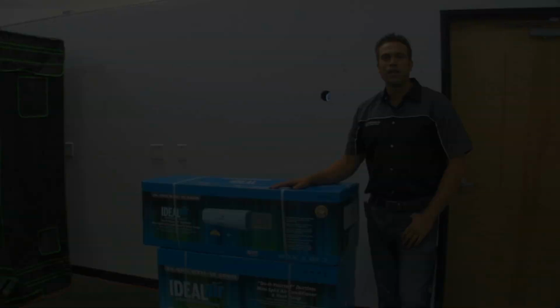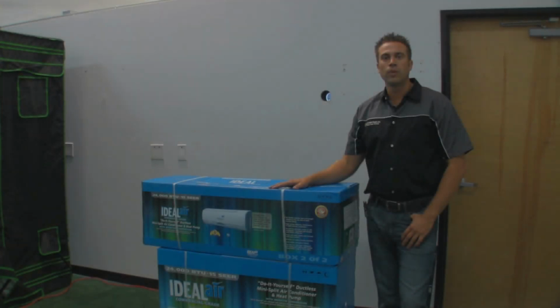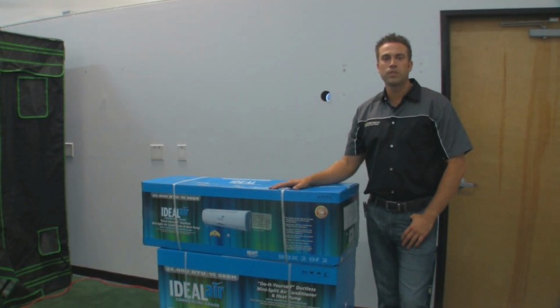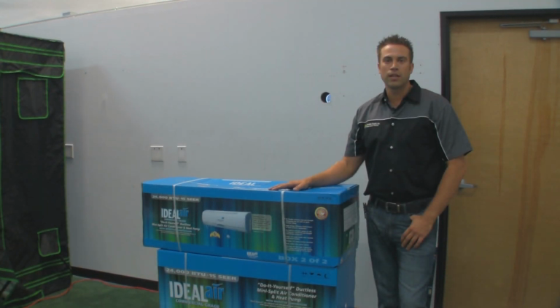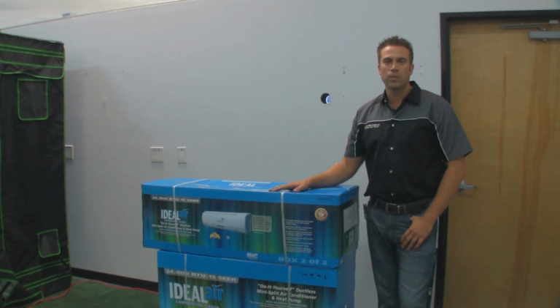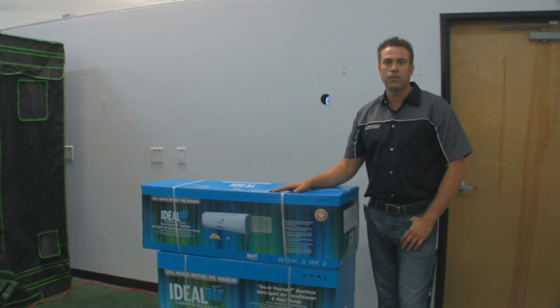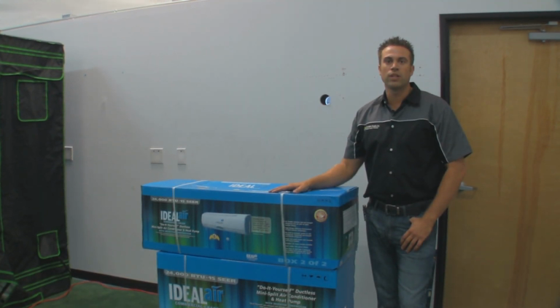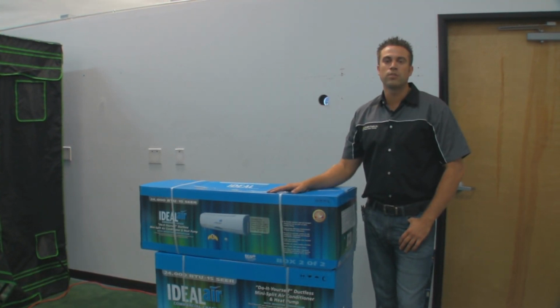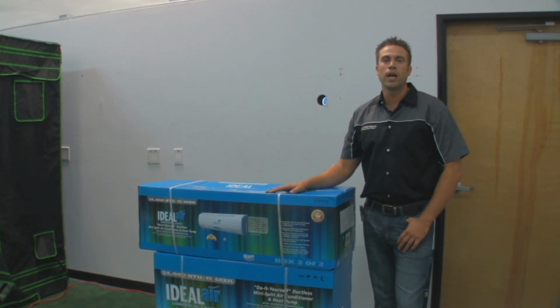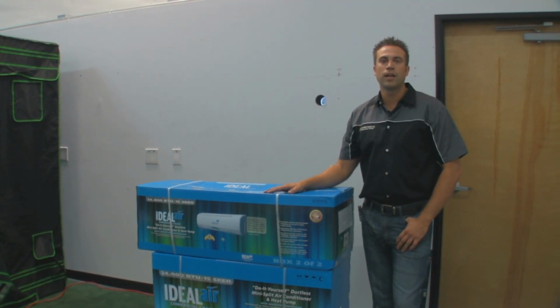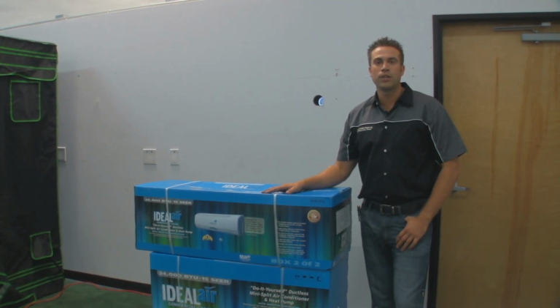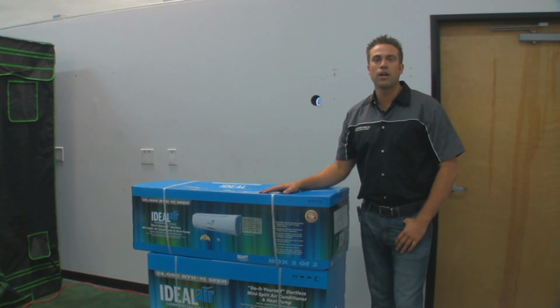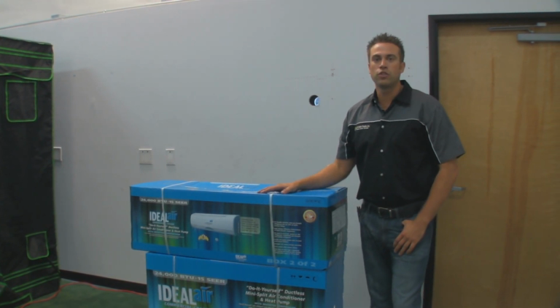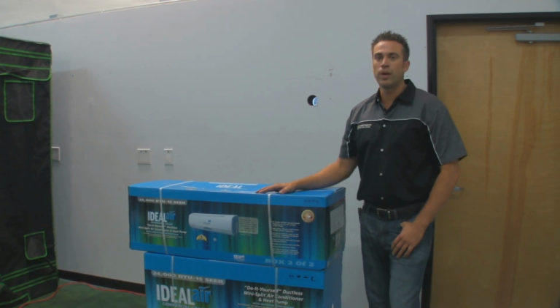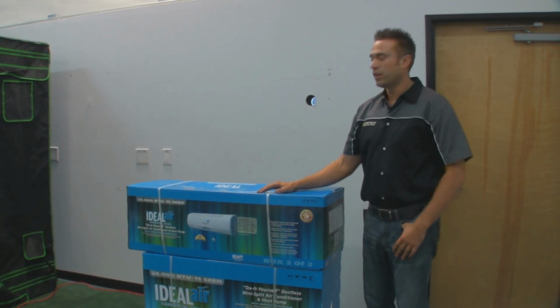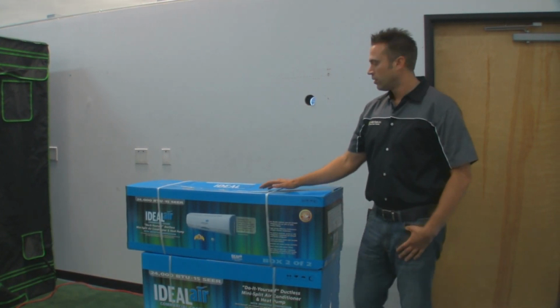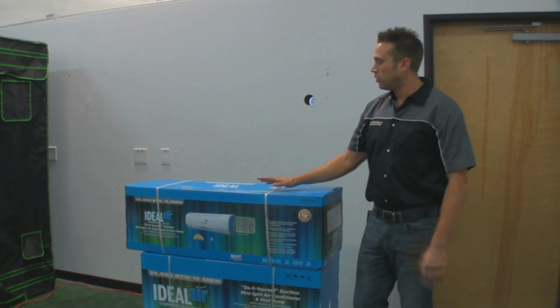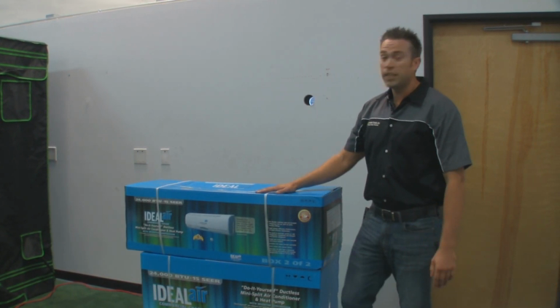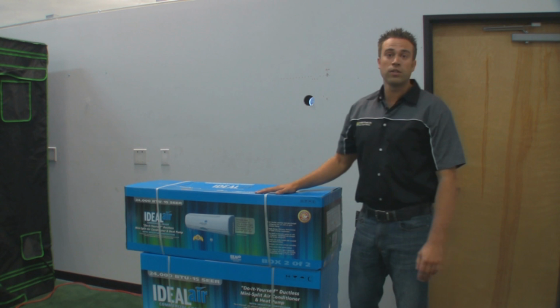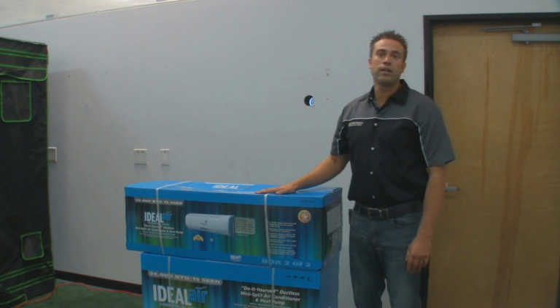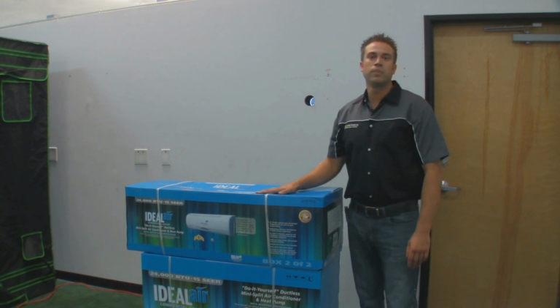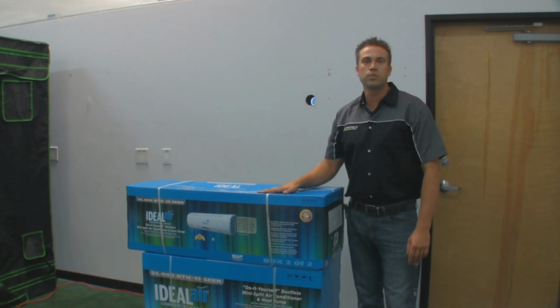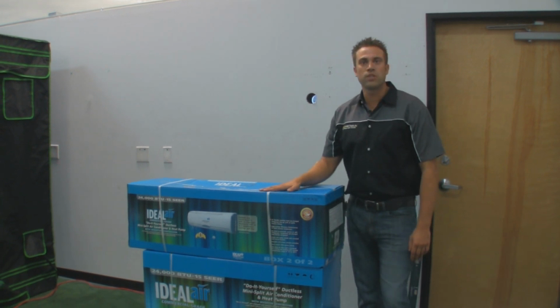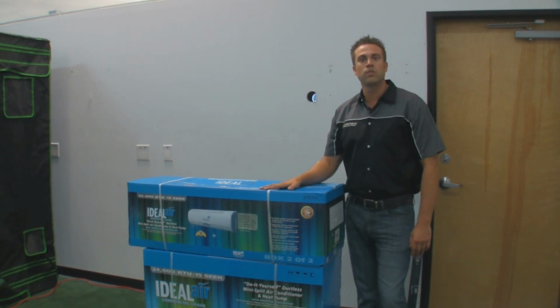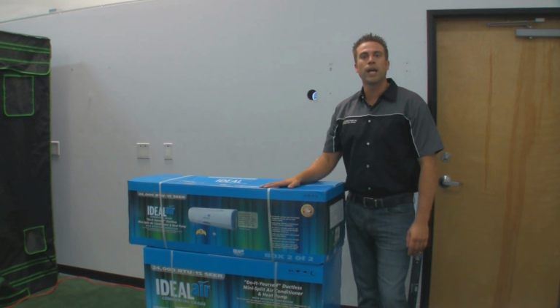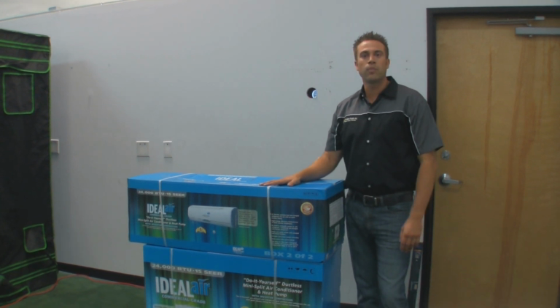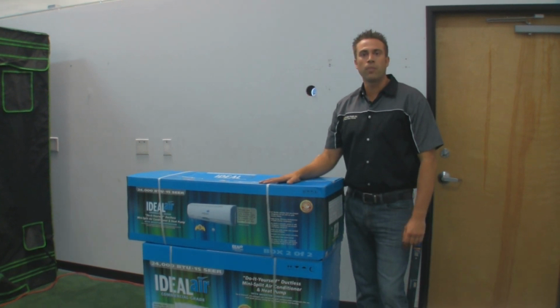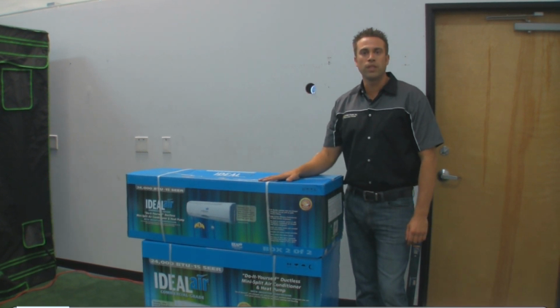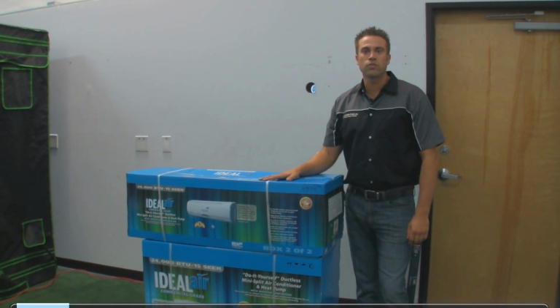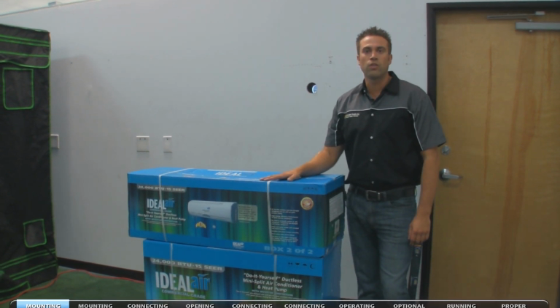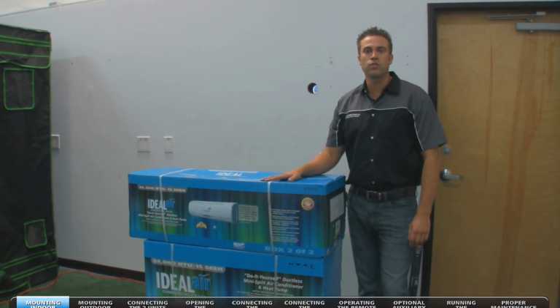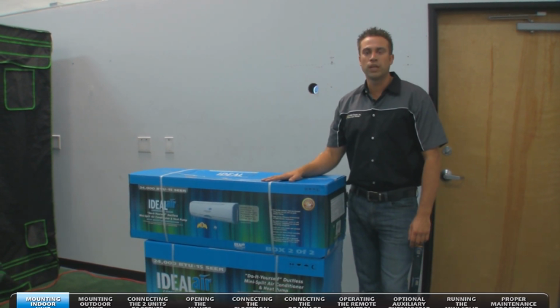Hello, my name is Tyler. I'm with Ideal Air. I'm here to talk to you about the new Ideal Air mini split system and how to properly install this unit.